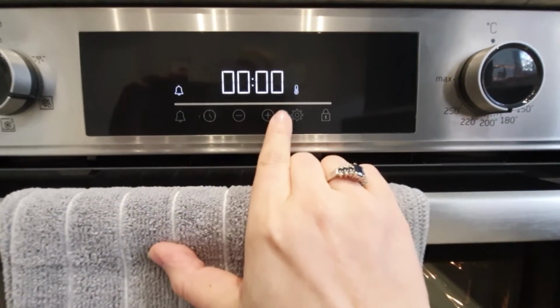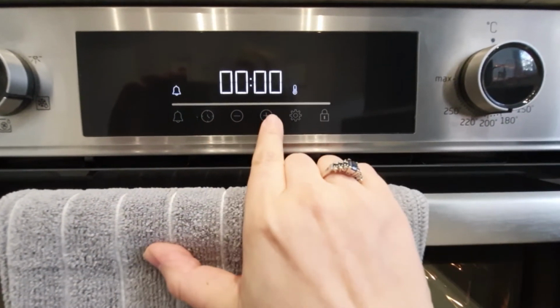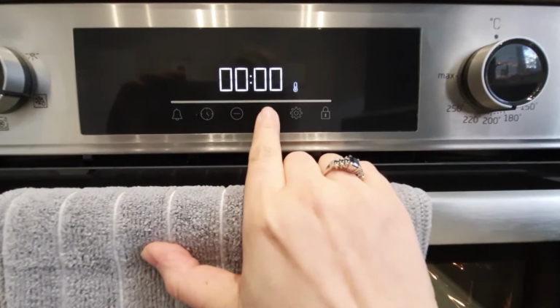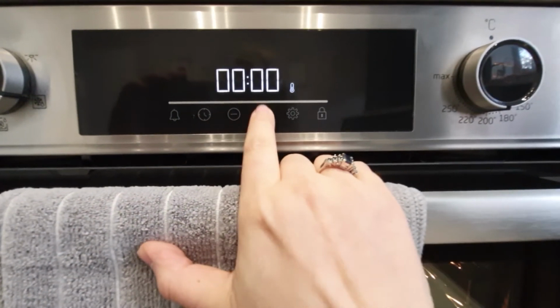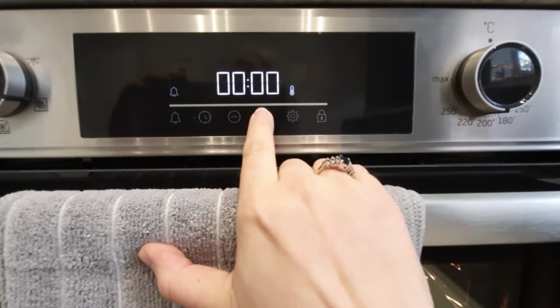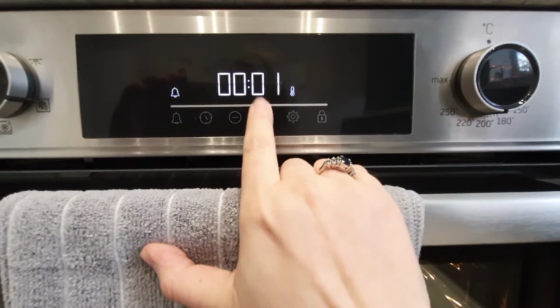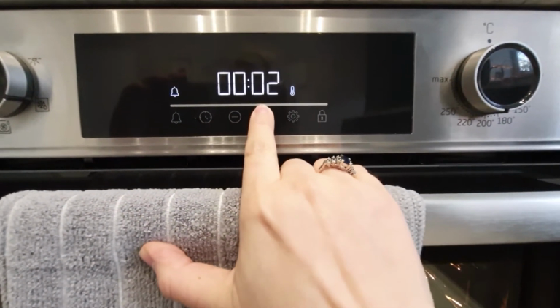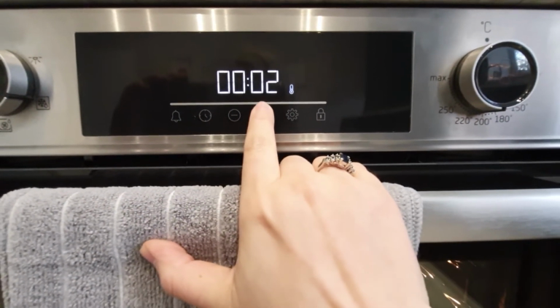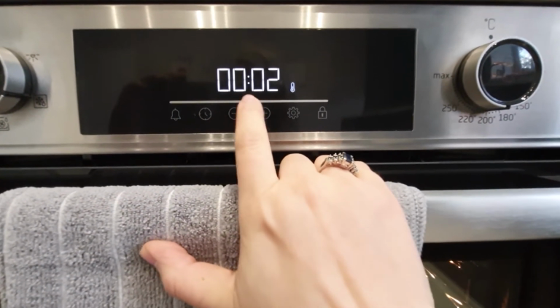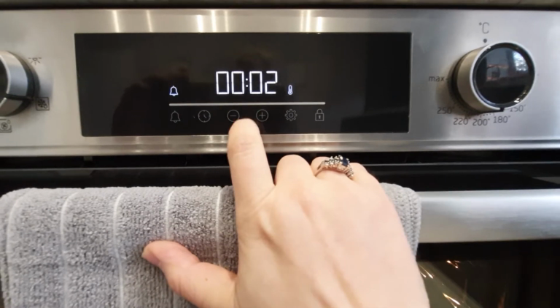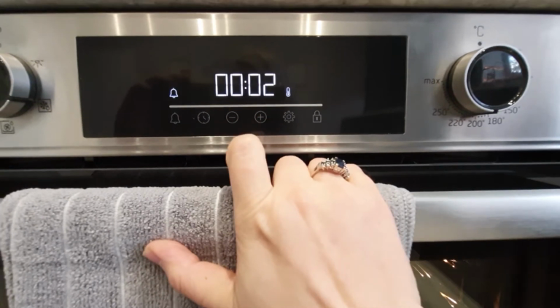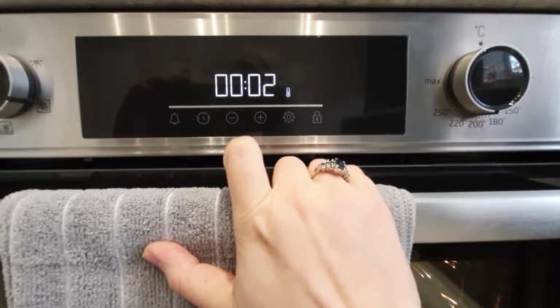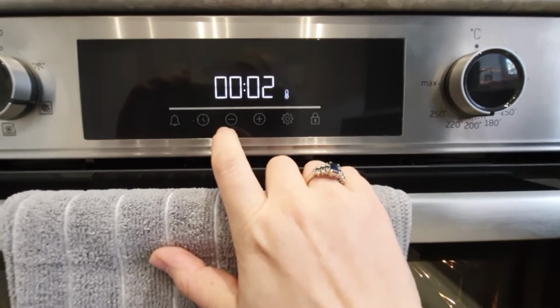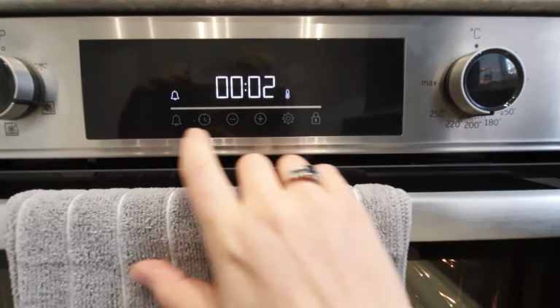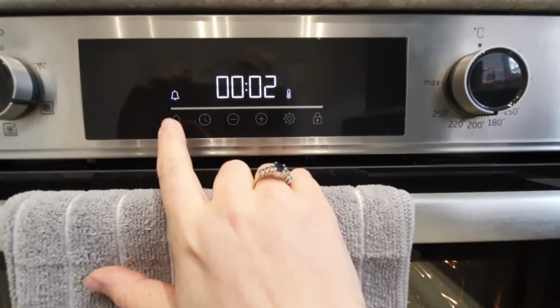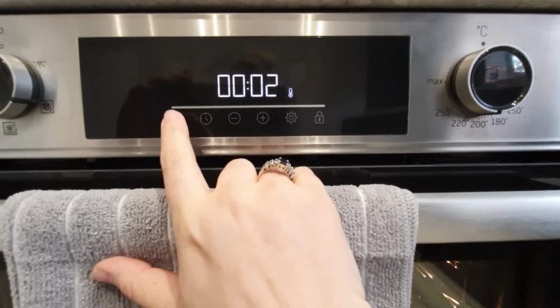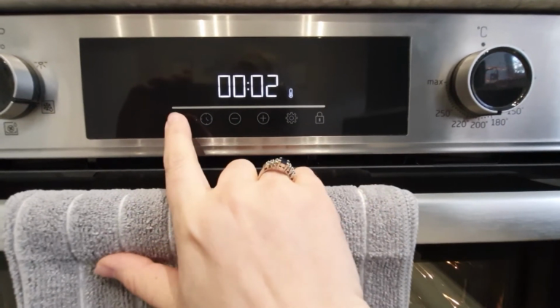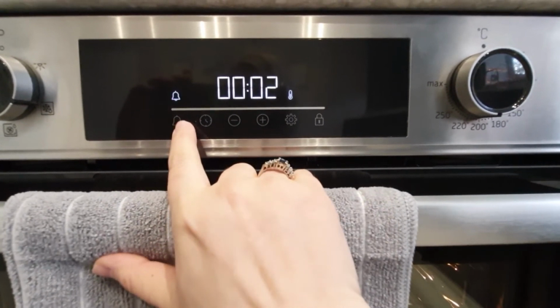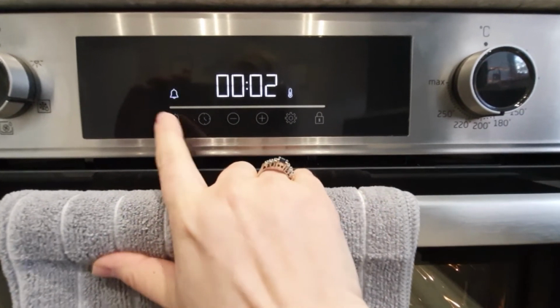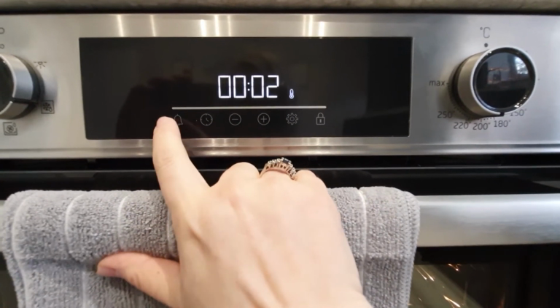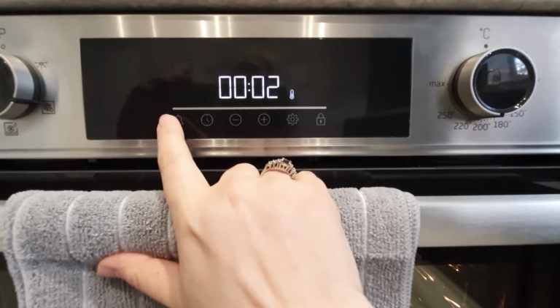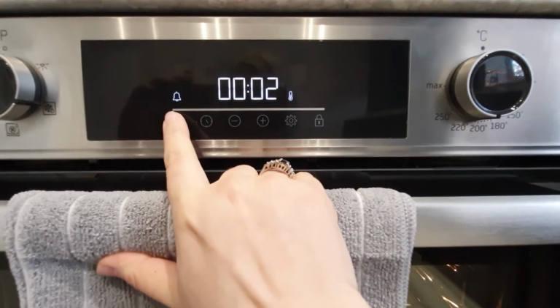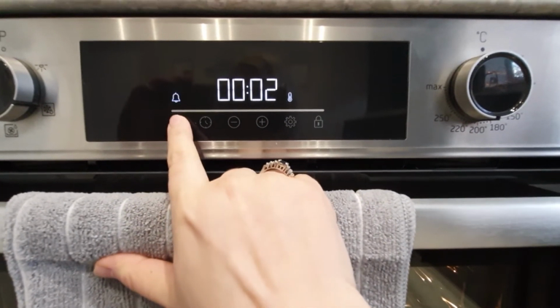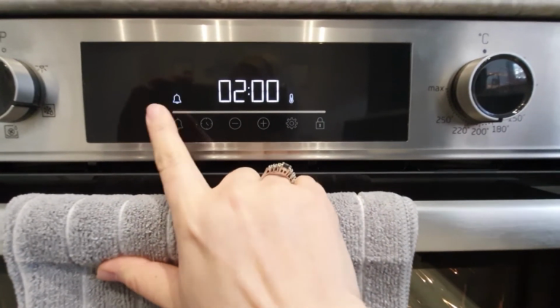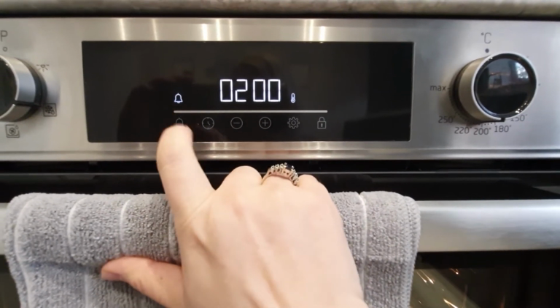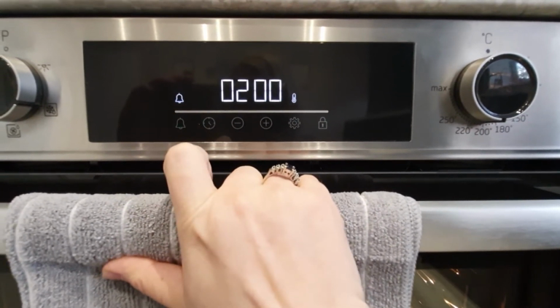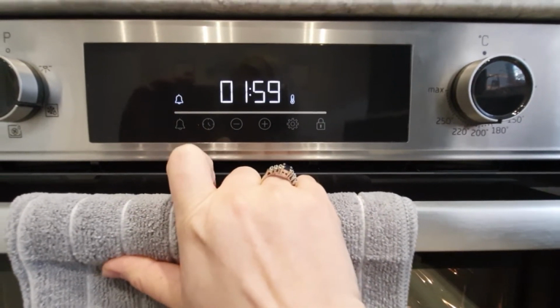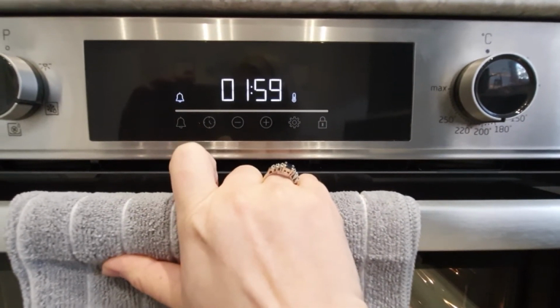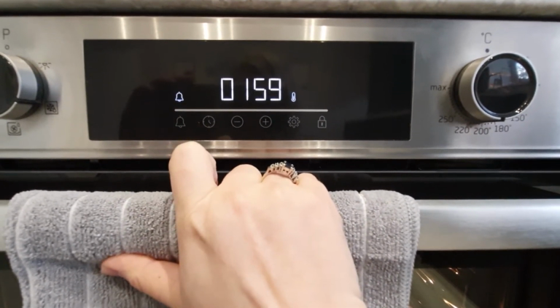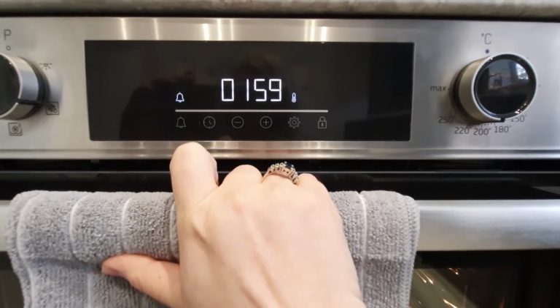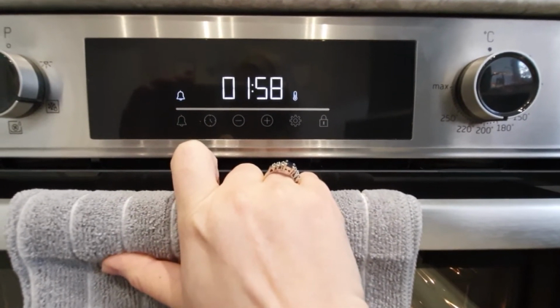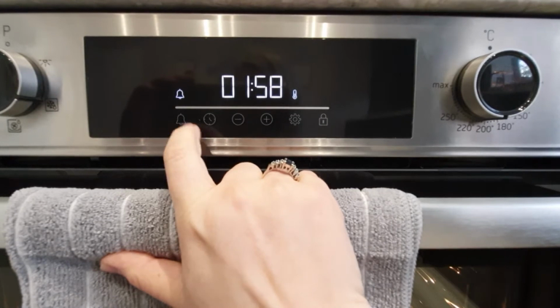So let's say that you want it to sound after two minutes — you just press alarm again and that will start counting.